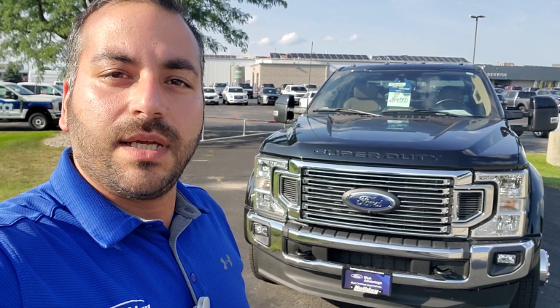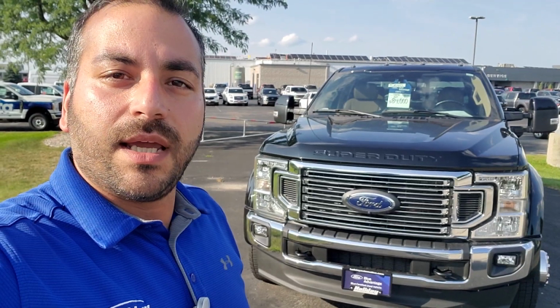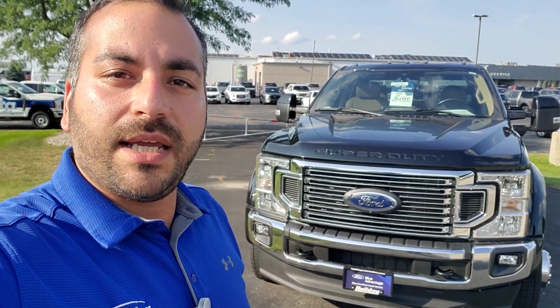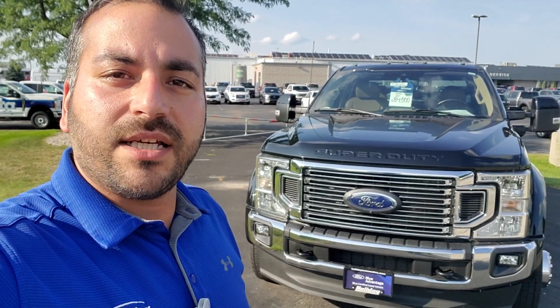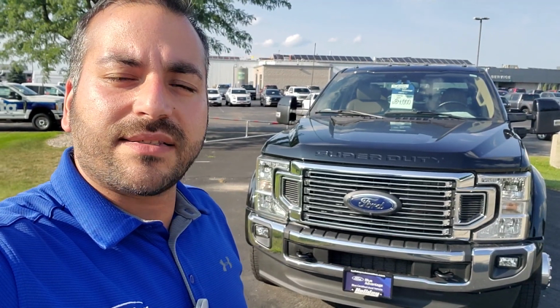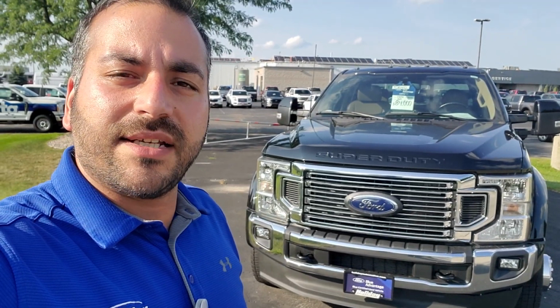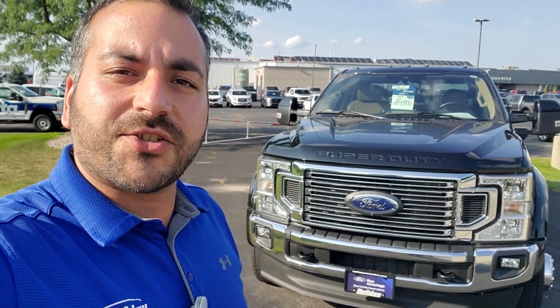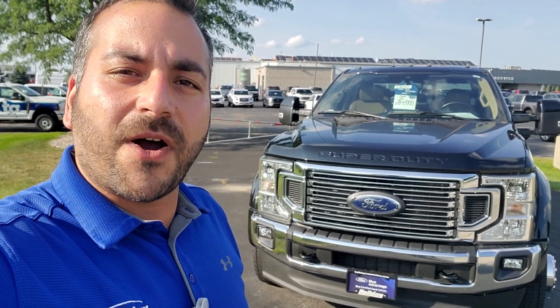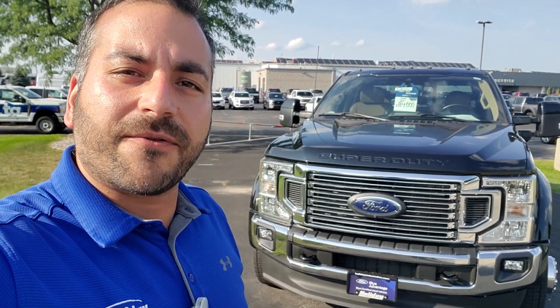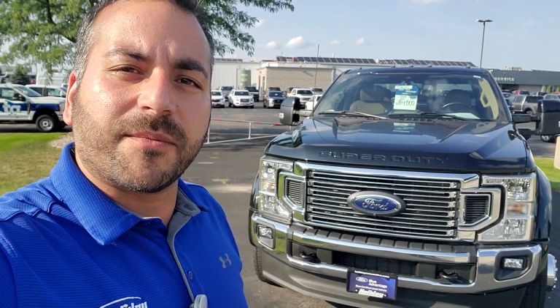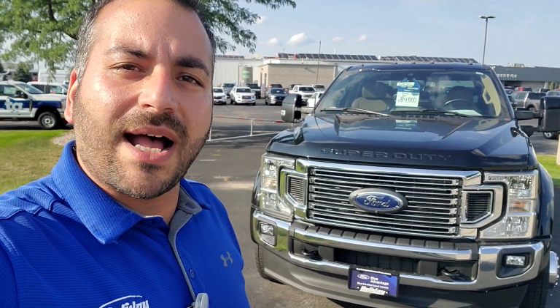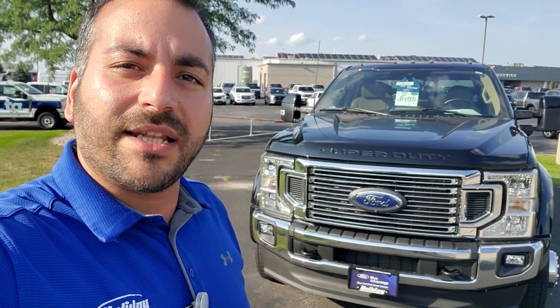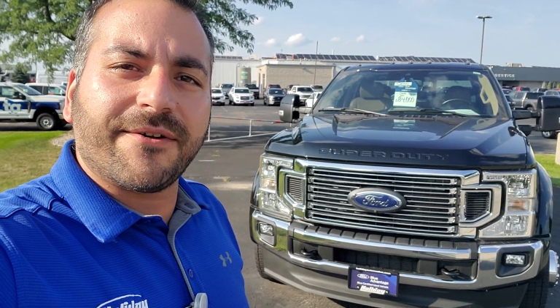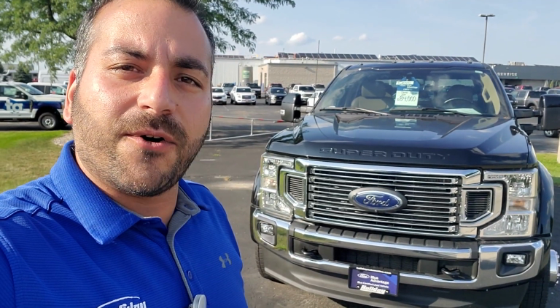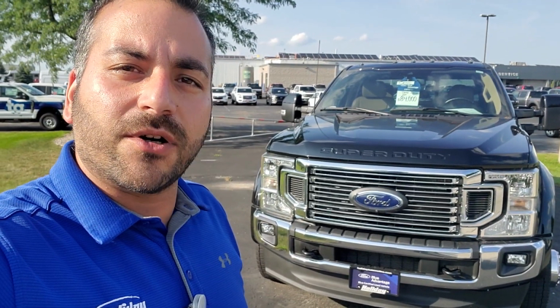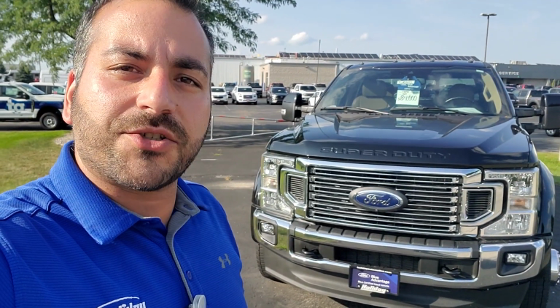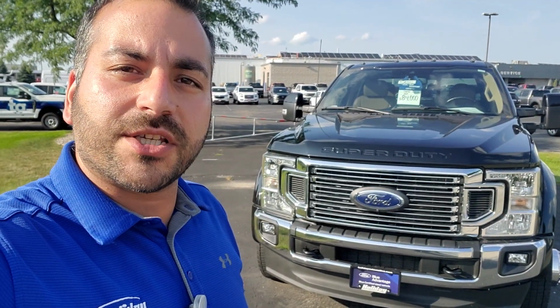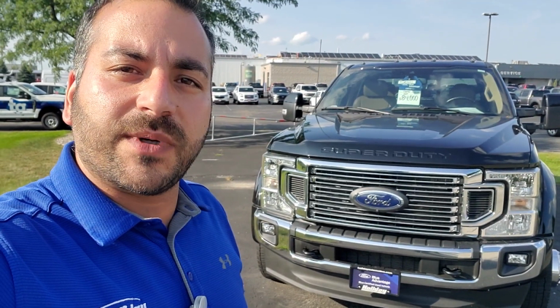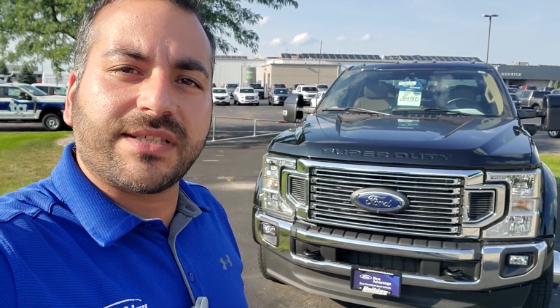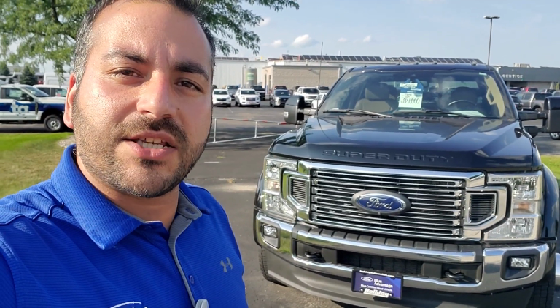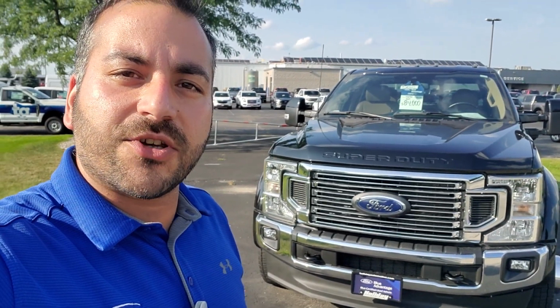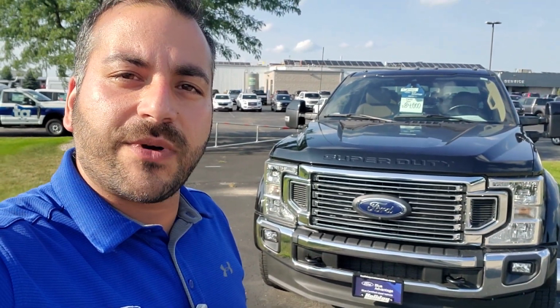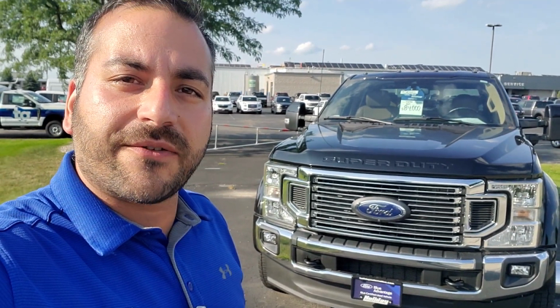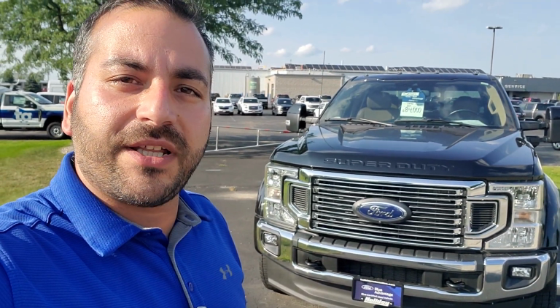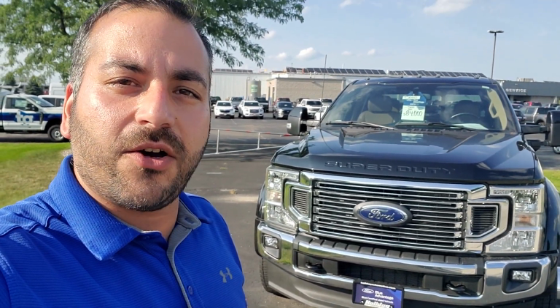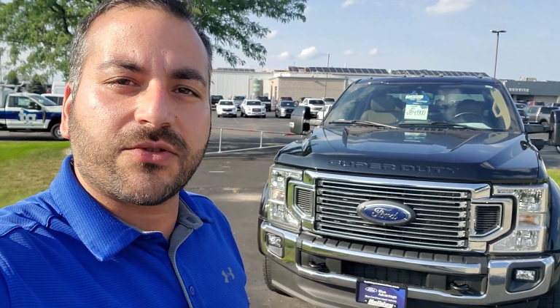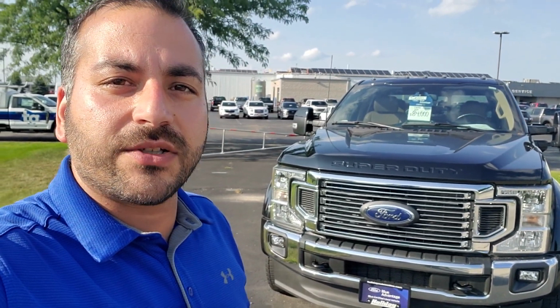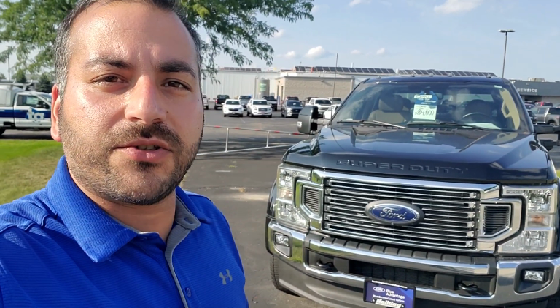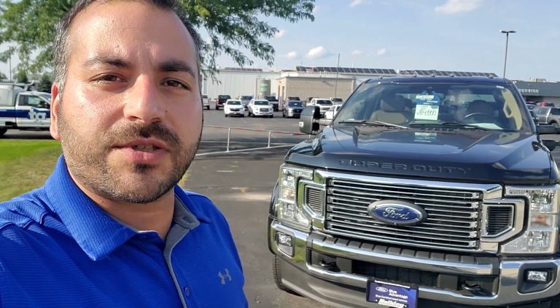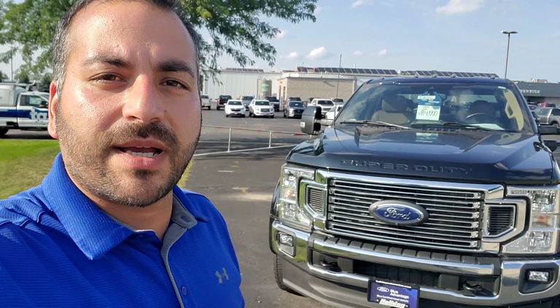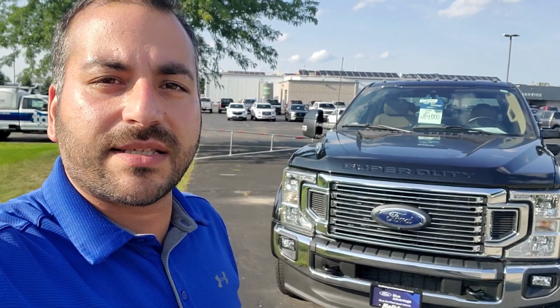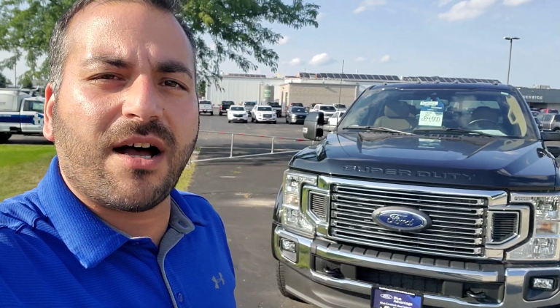Hey Dustin, it's Jafar from Holiday Ford. Just wanted to send you a quick video to introduce myself.